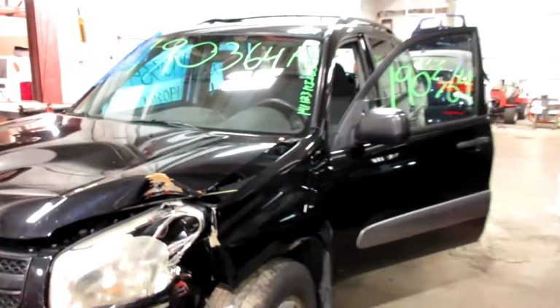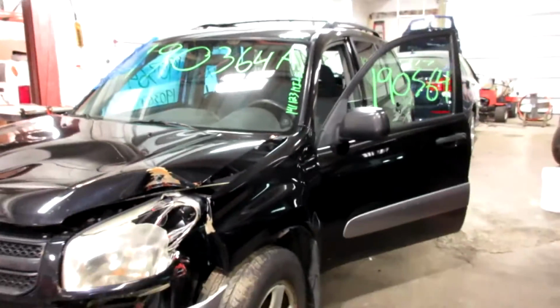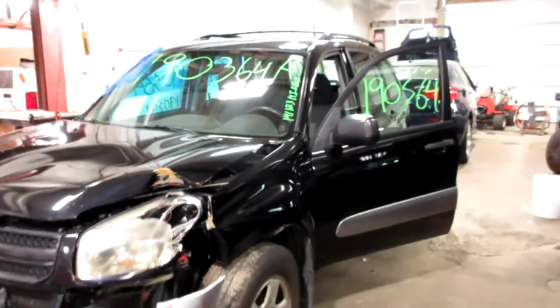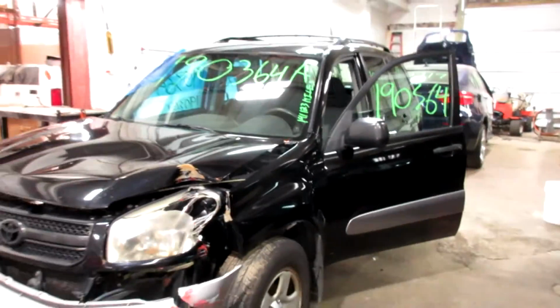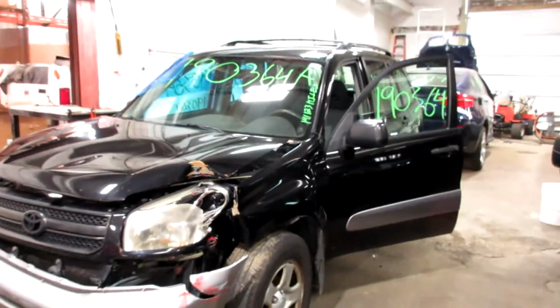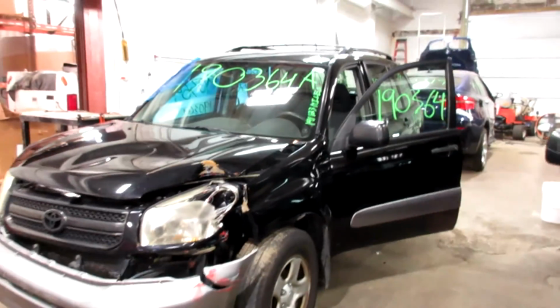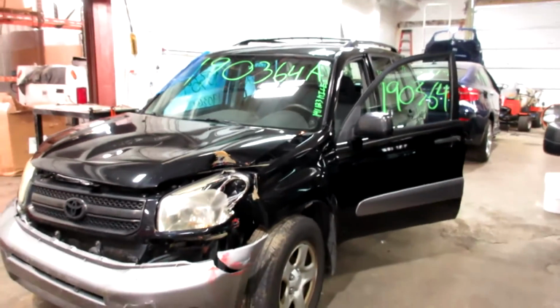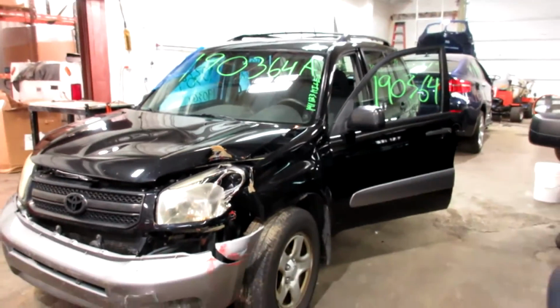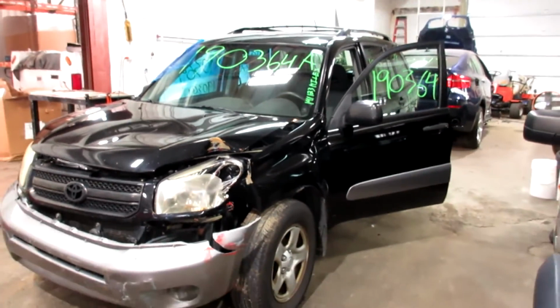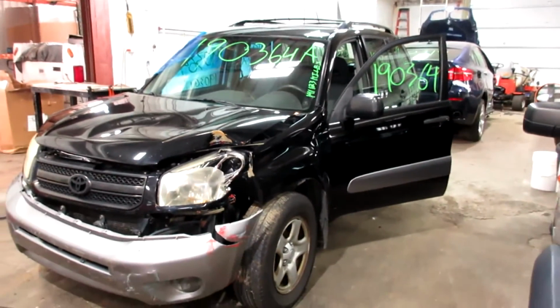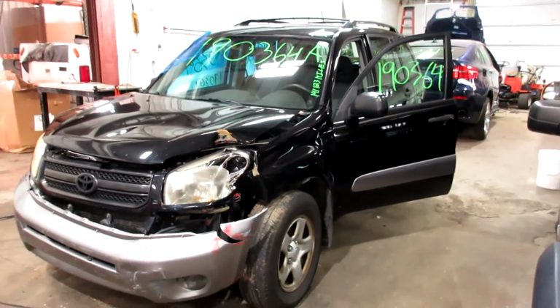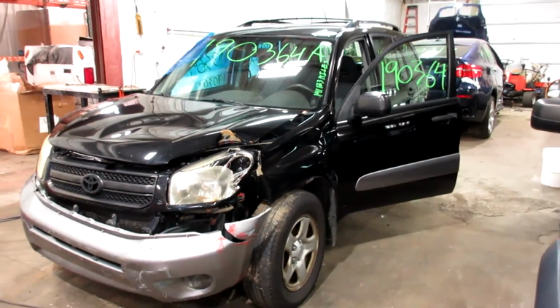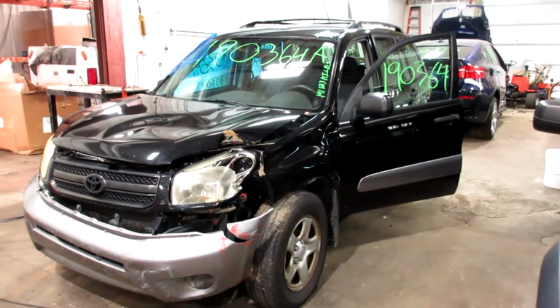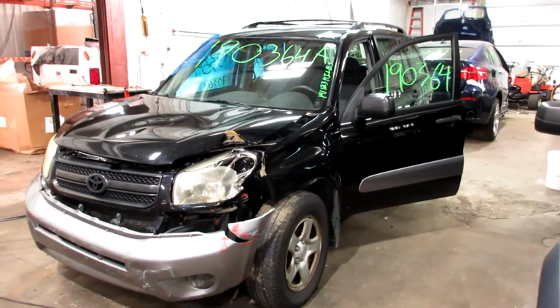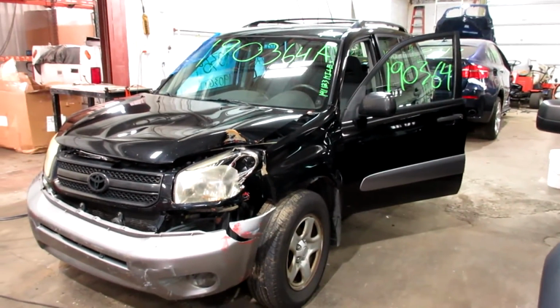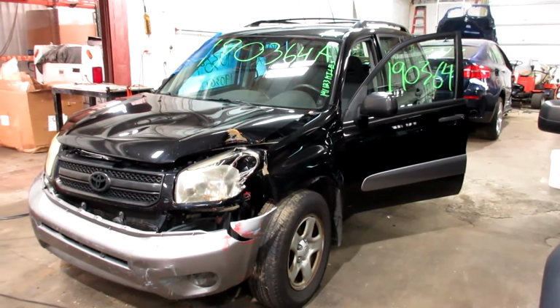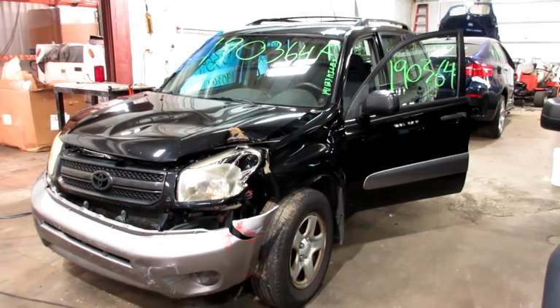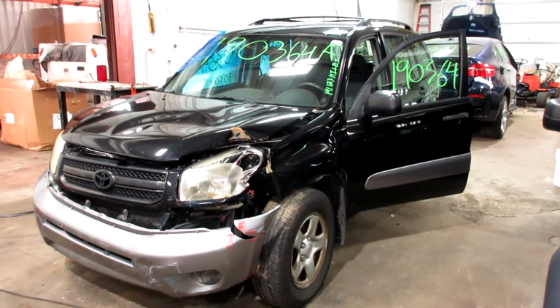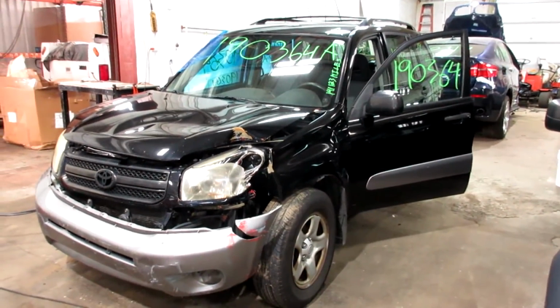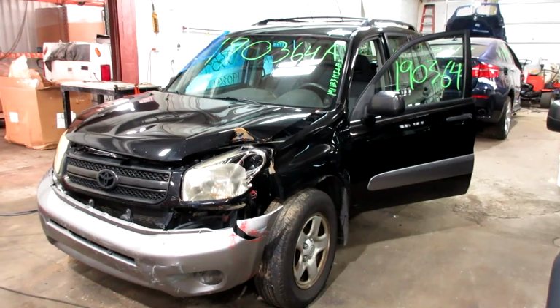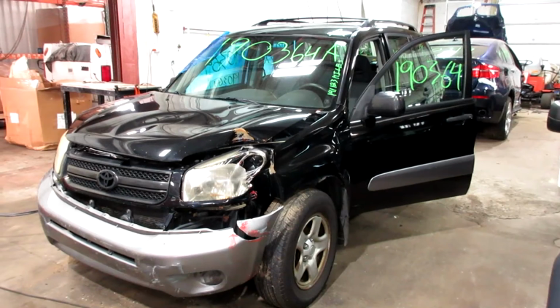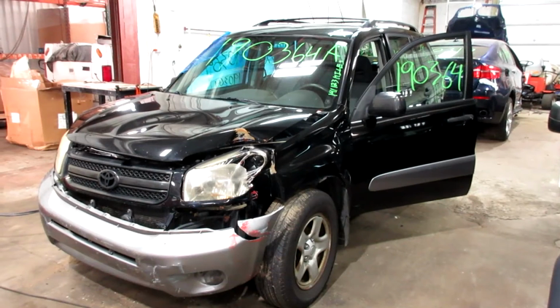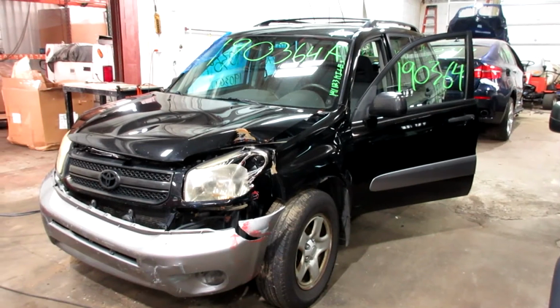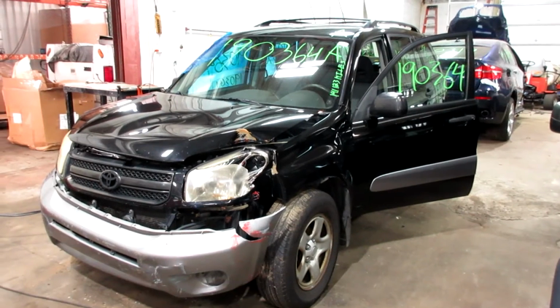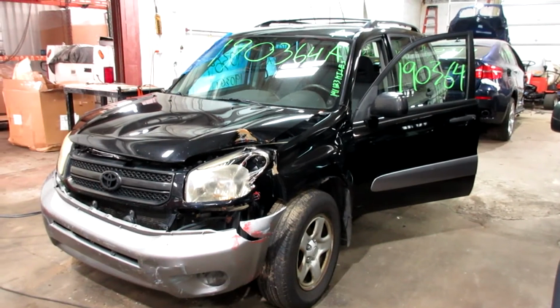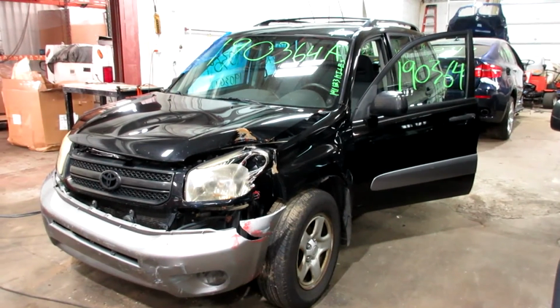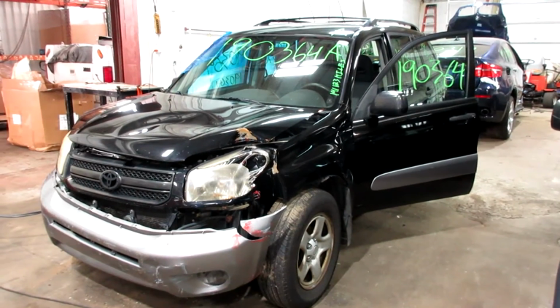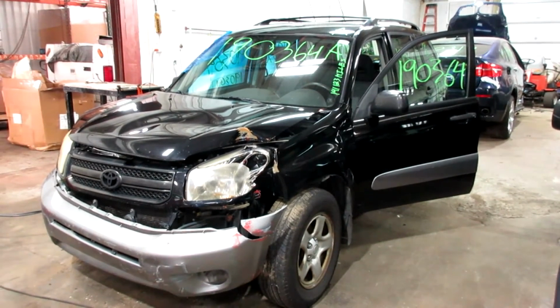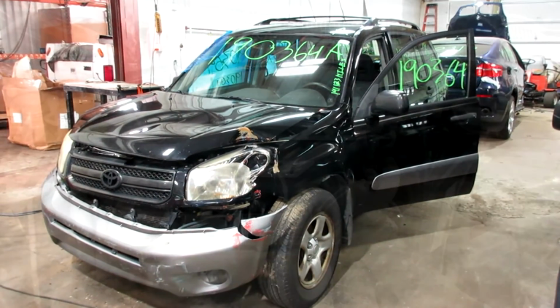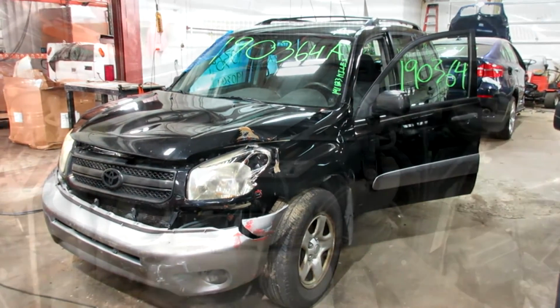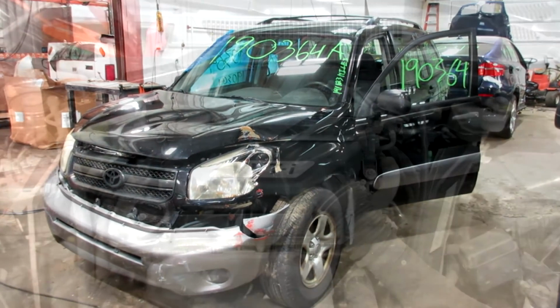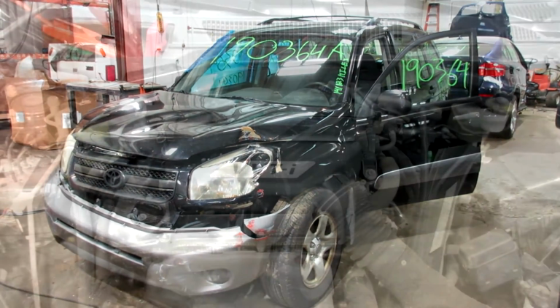If you need any parts for this vehicle or any other, you can visit us at Tom's Foreign Auto. Thank you.